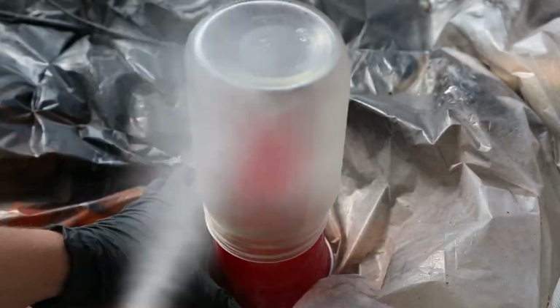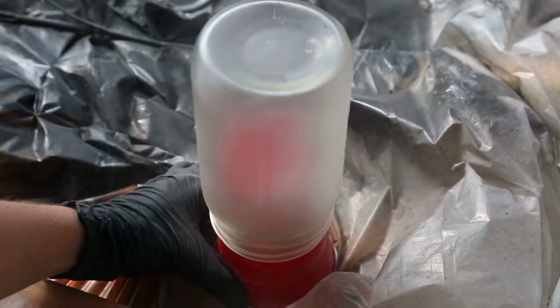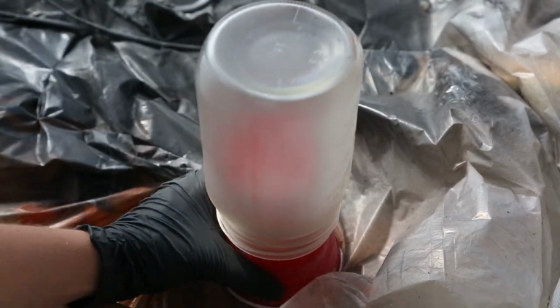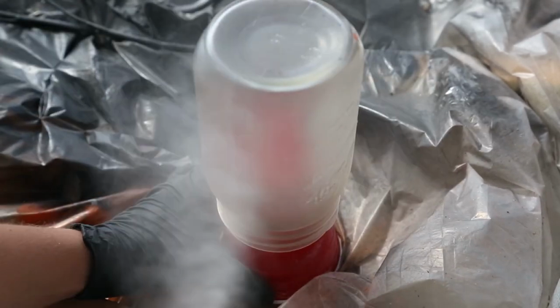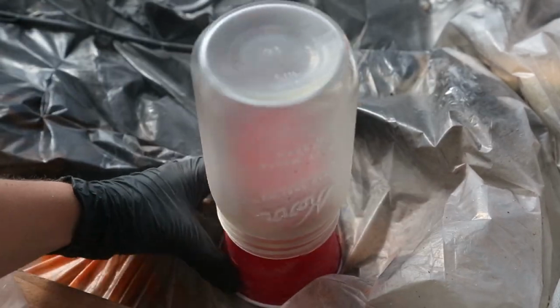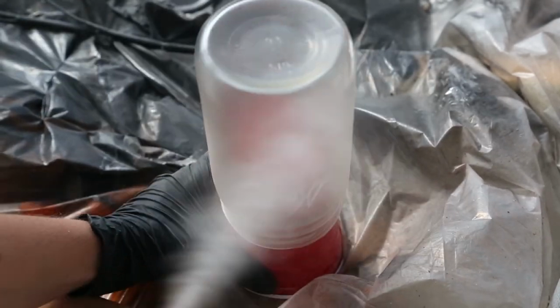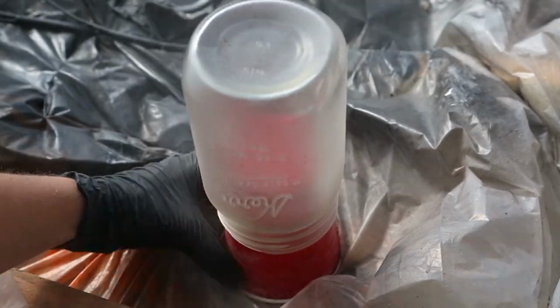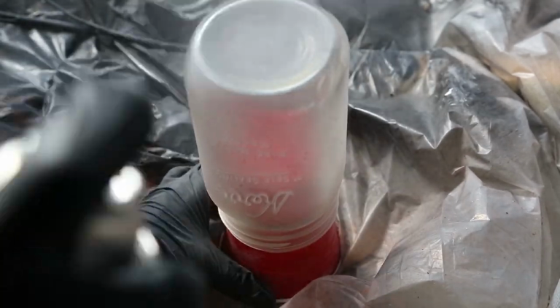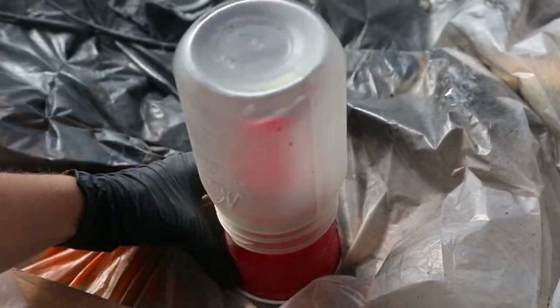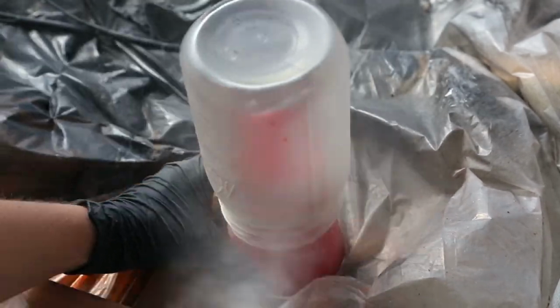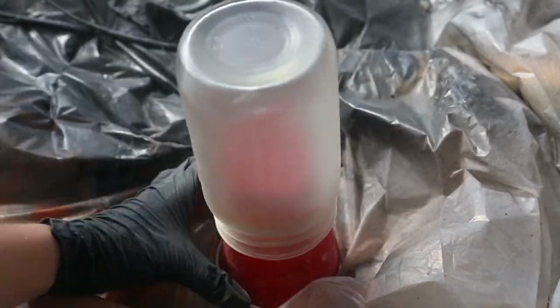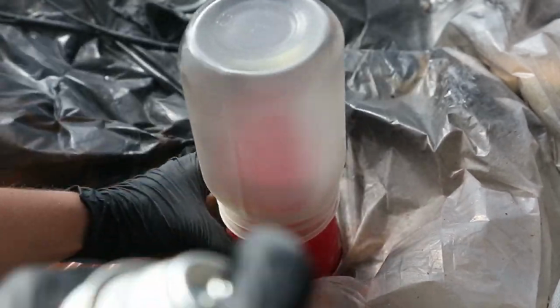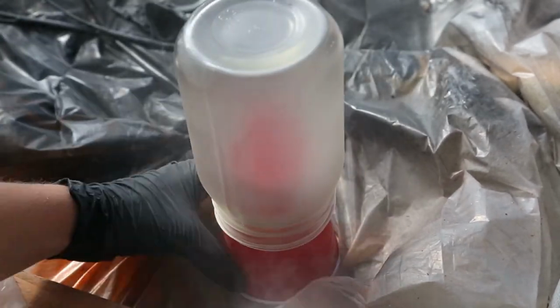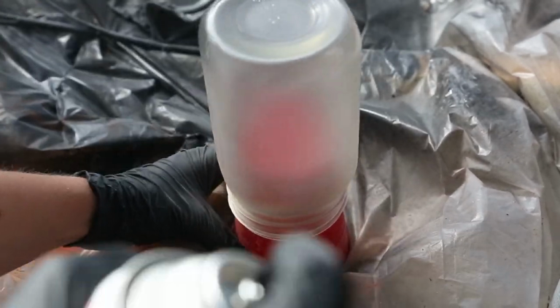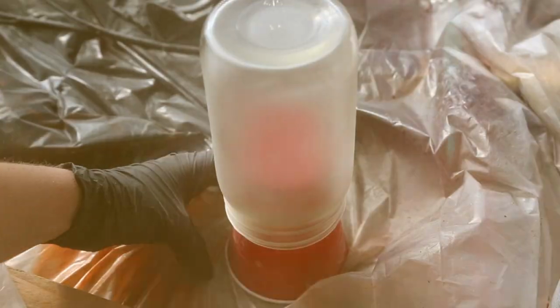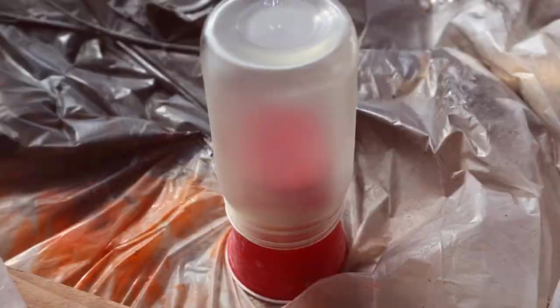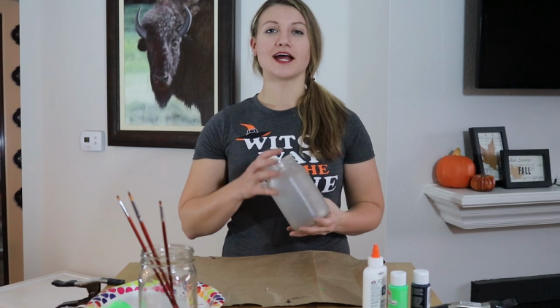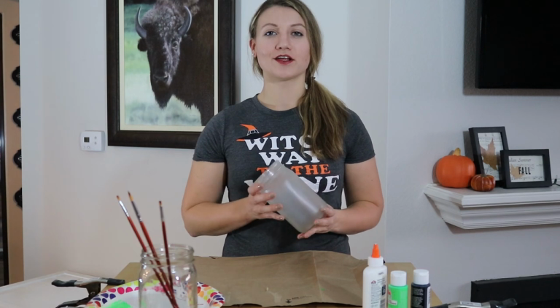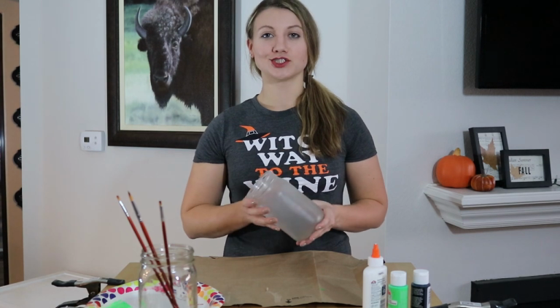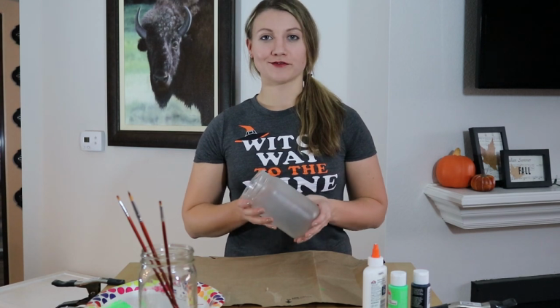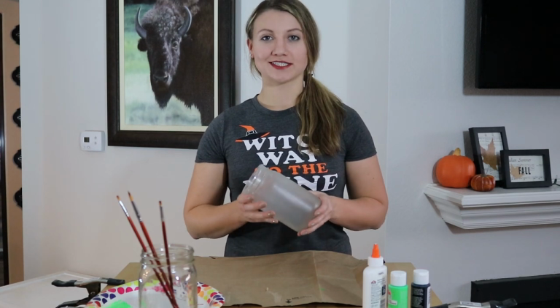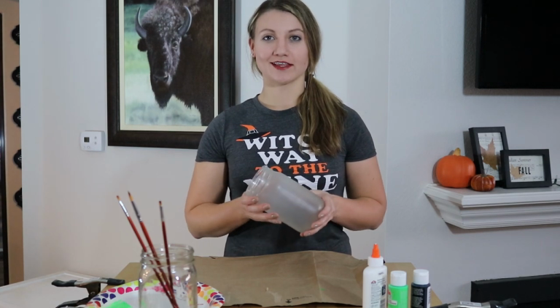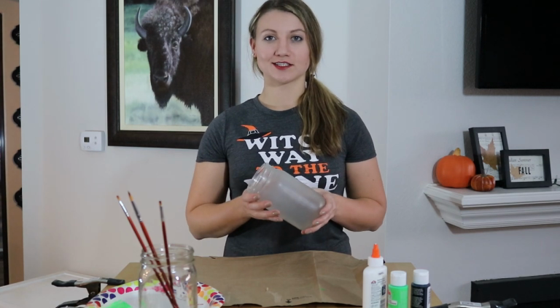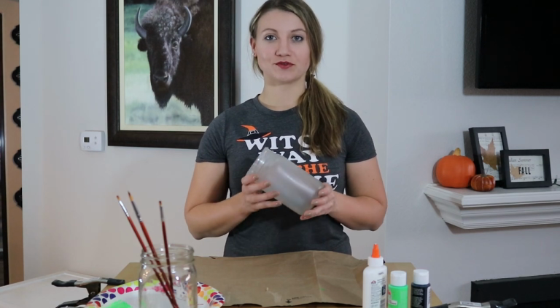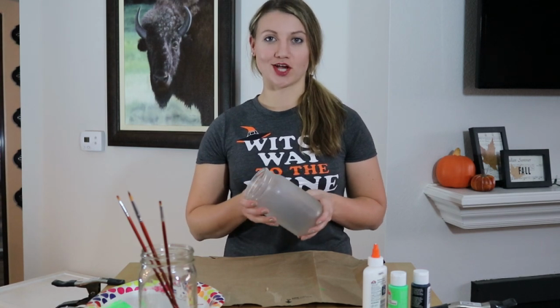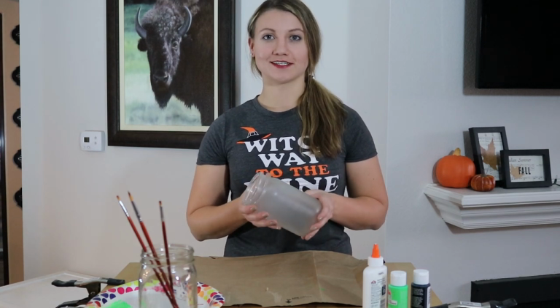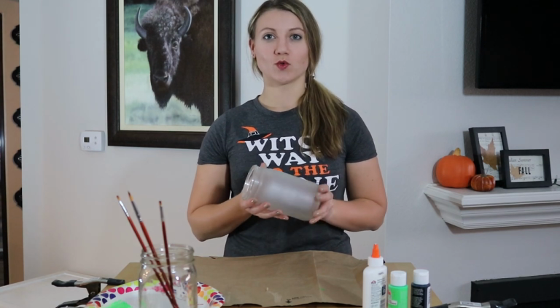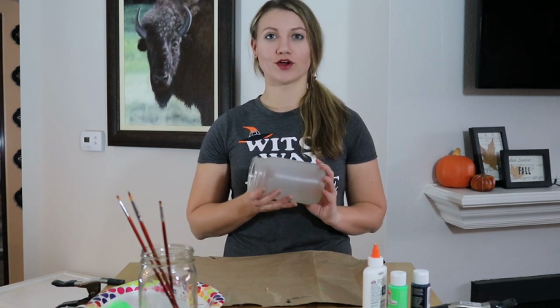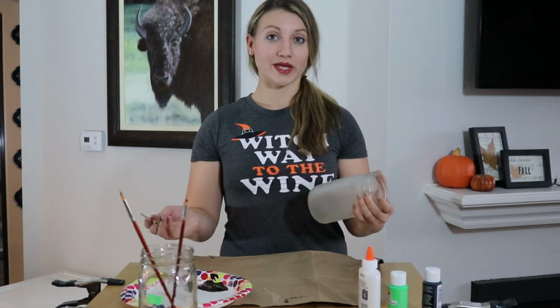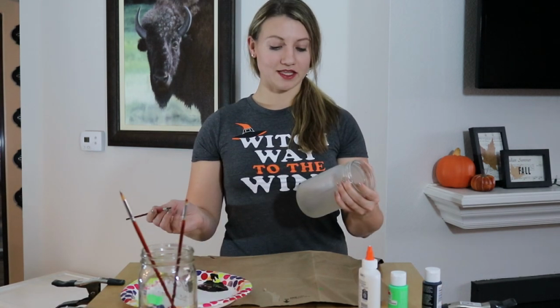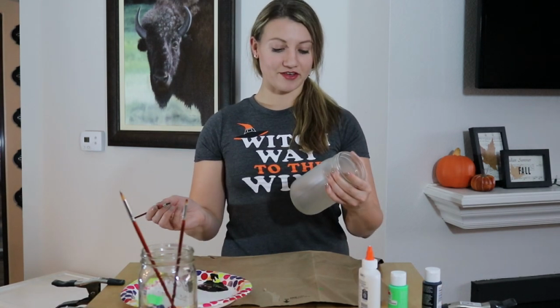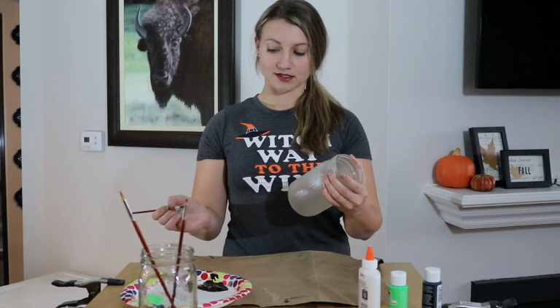I also spray painted the lids of the jars black and white. Now that our jar for the skeleton has been frosted, we're going to paint on the face.